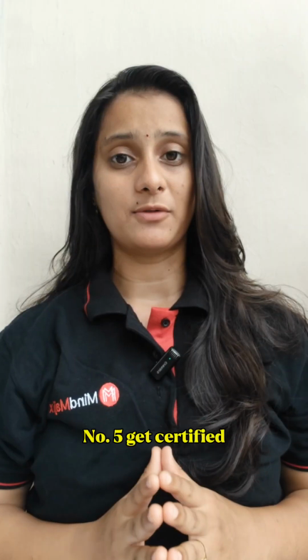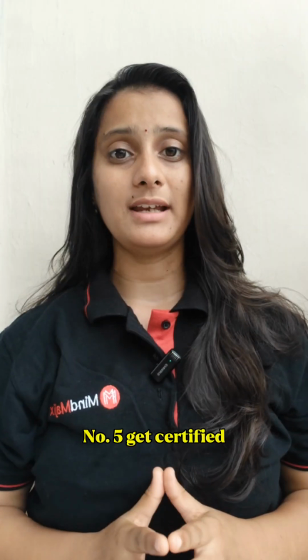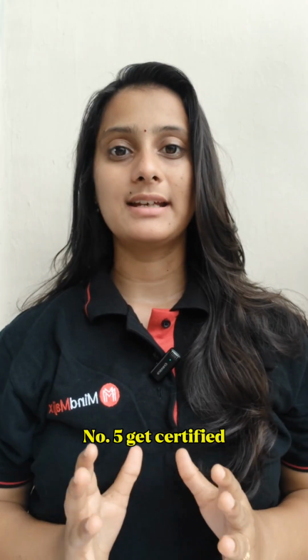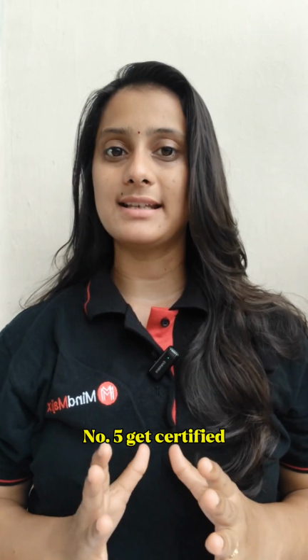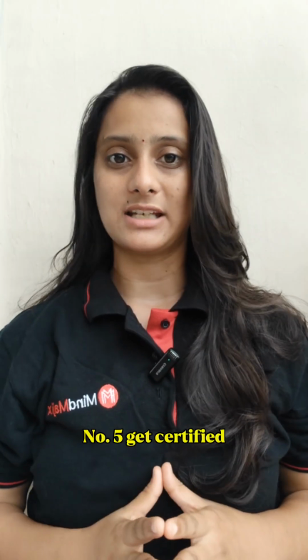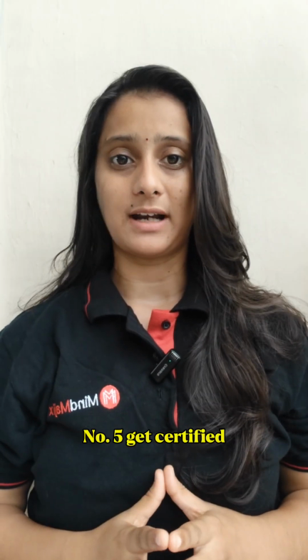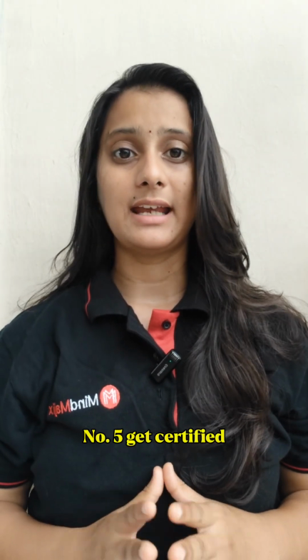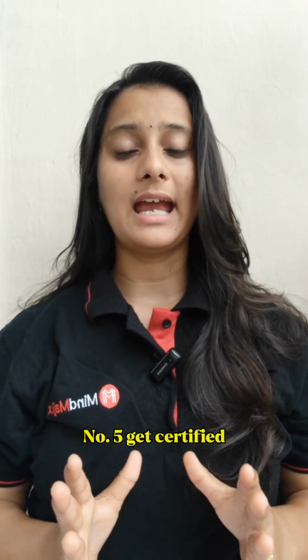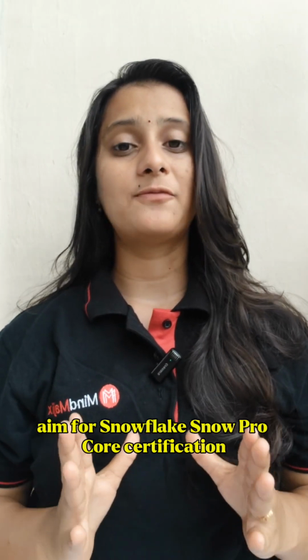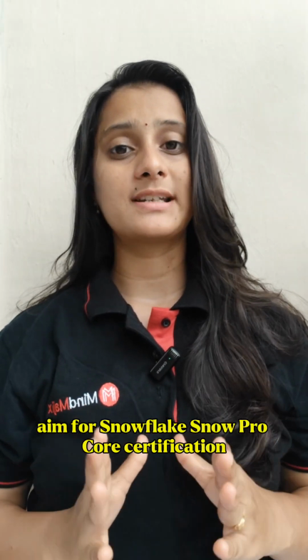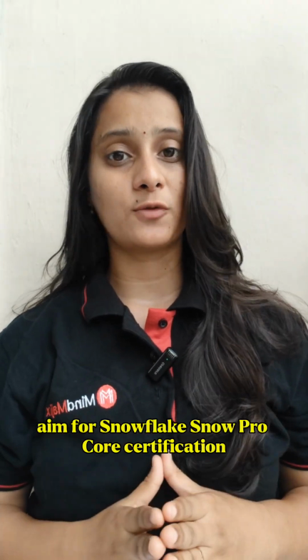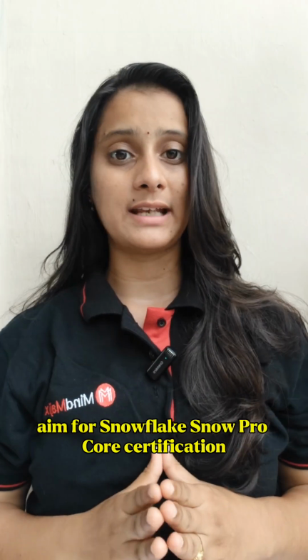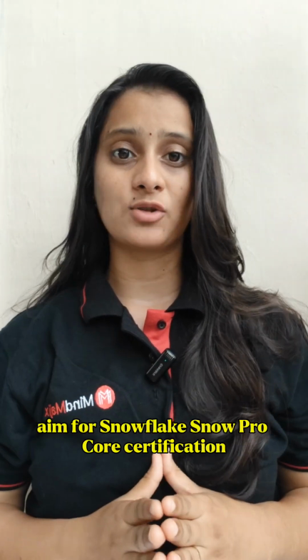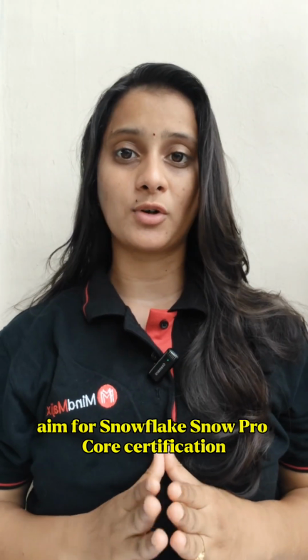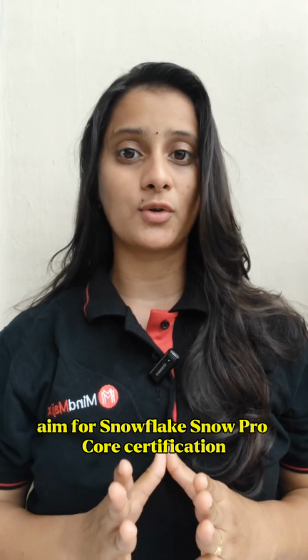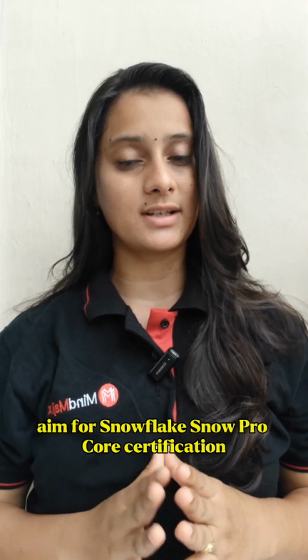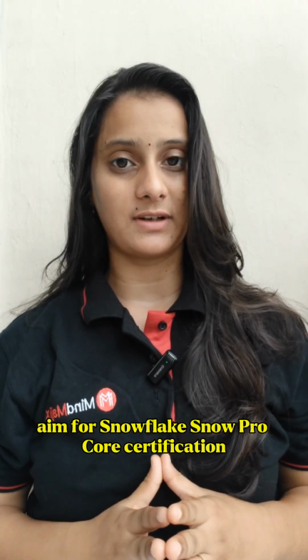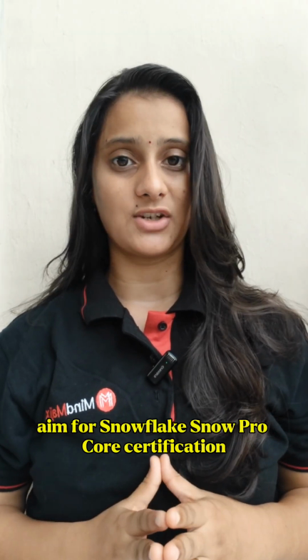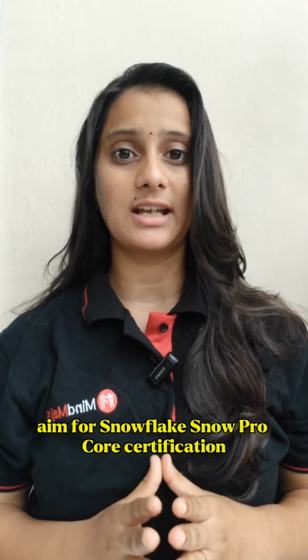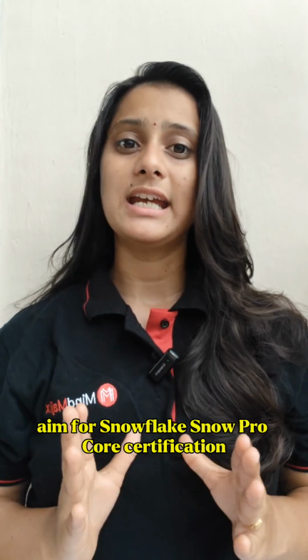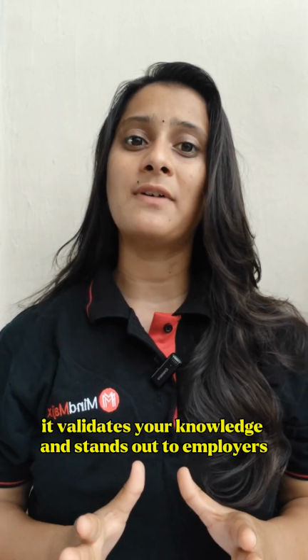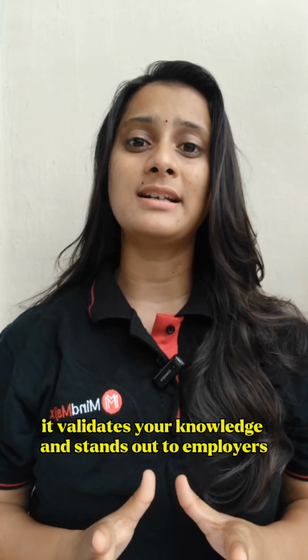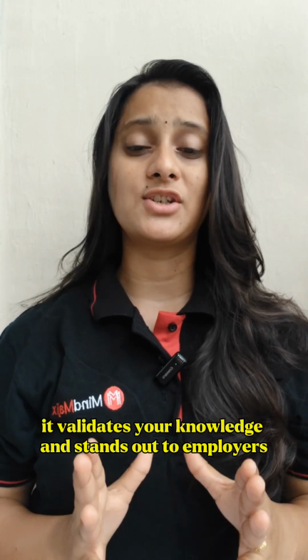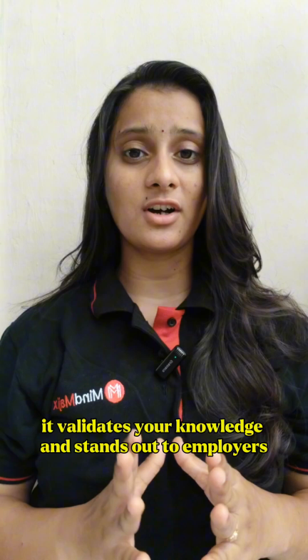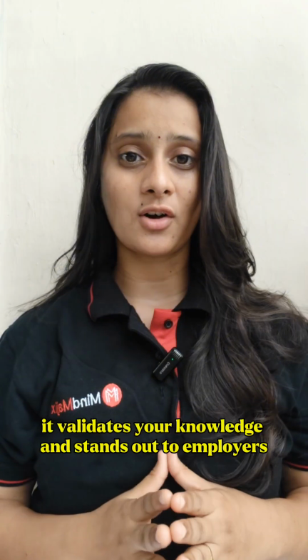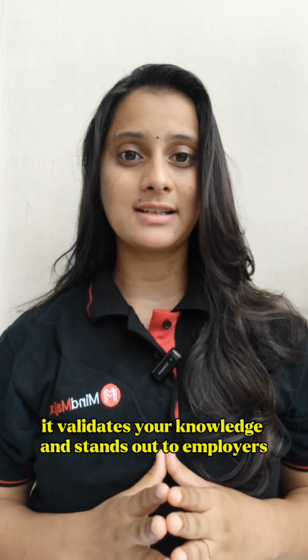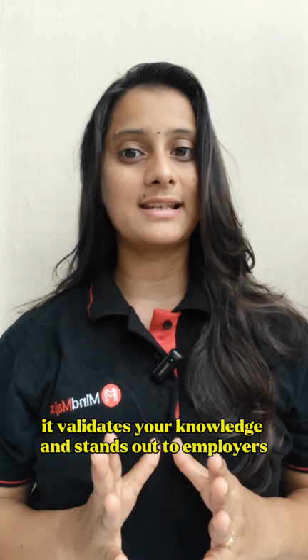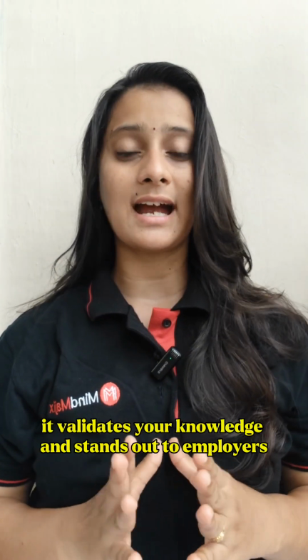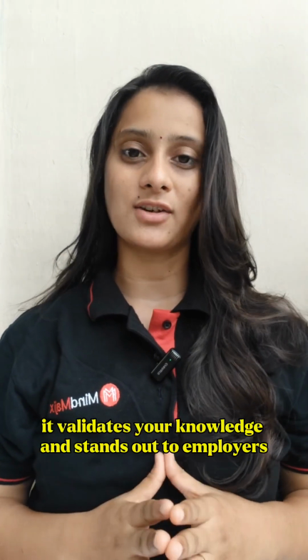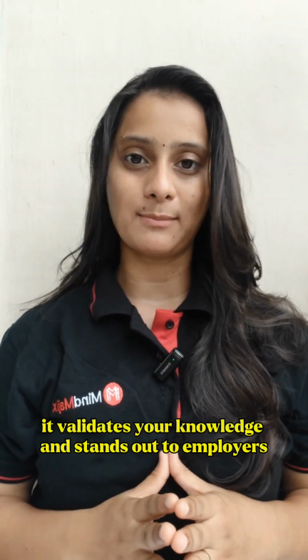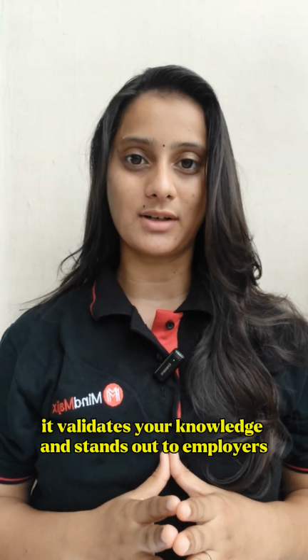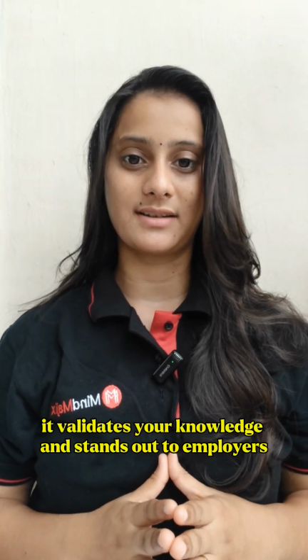Step 5: Get certified. Aim for the Snowflake SnowPro Core certification. It validates your knowledge and stands out to employers.